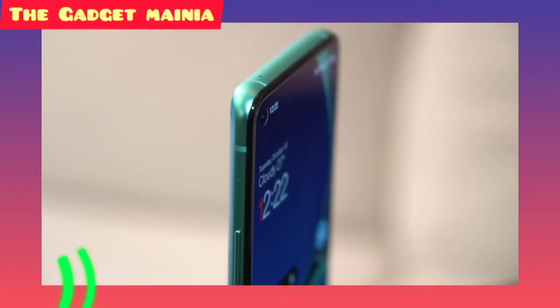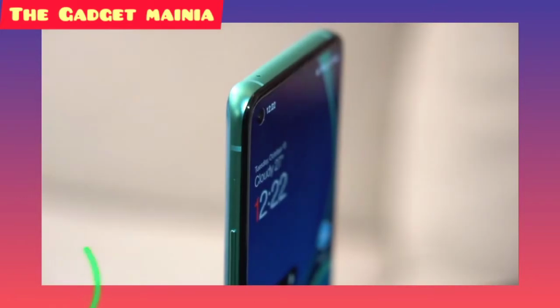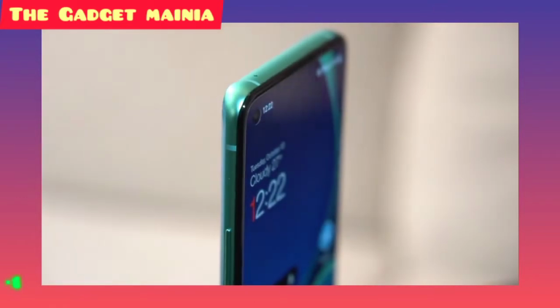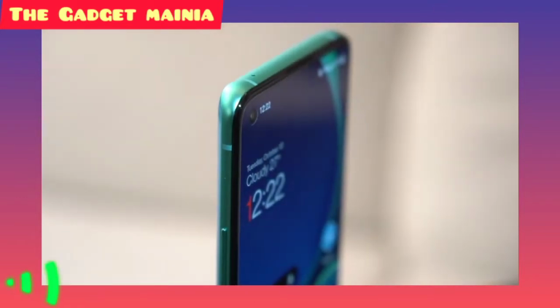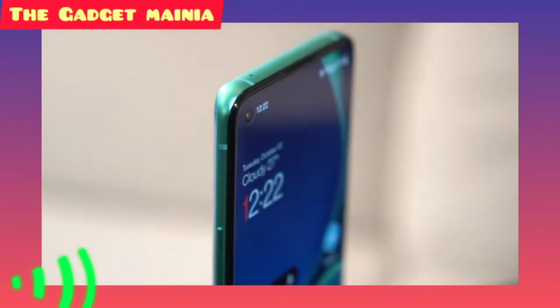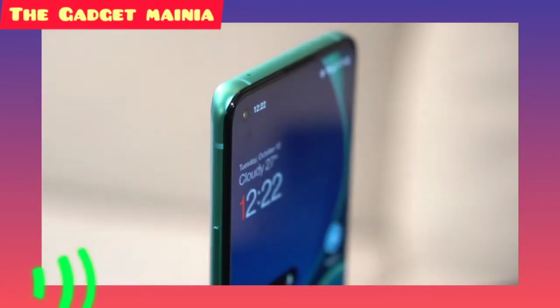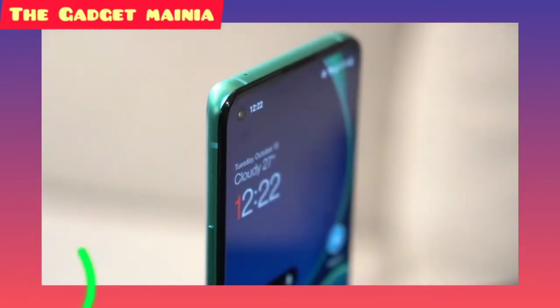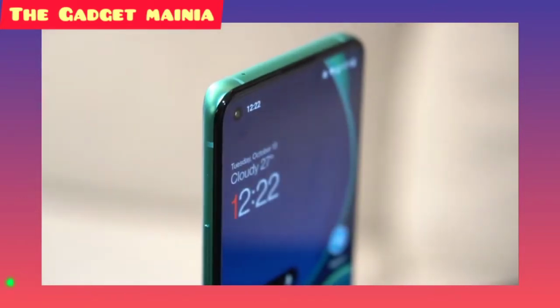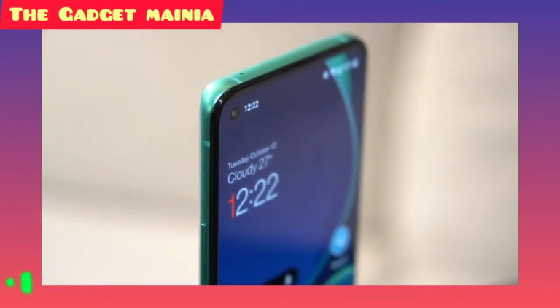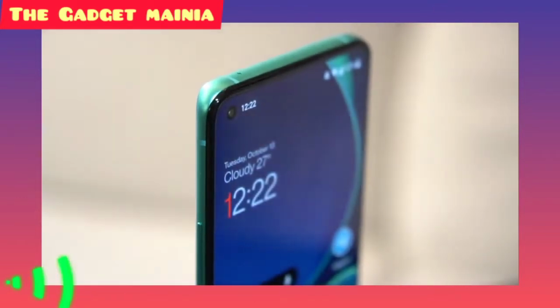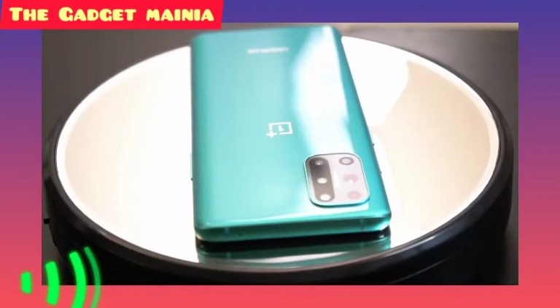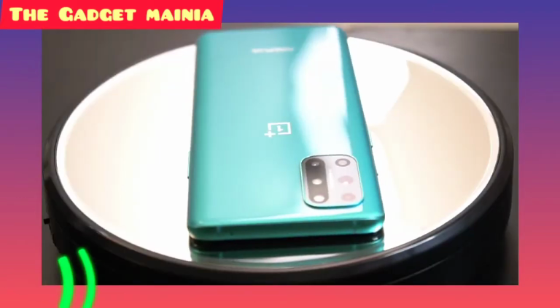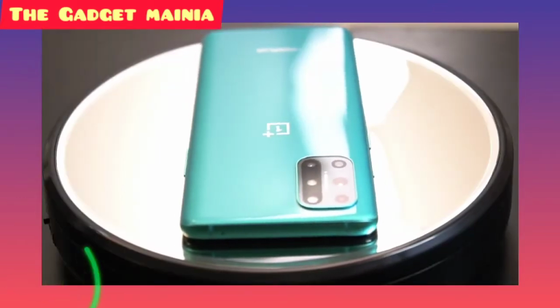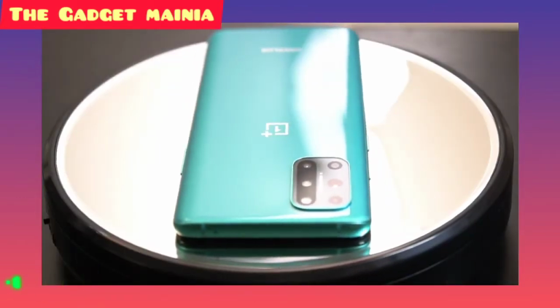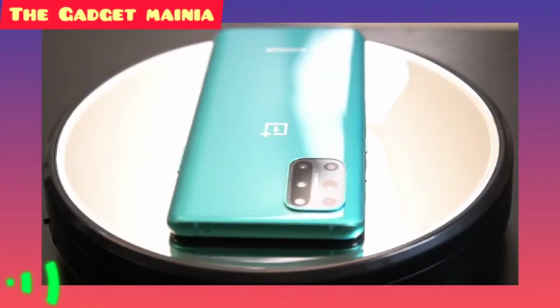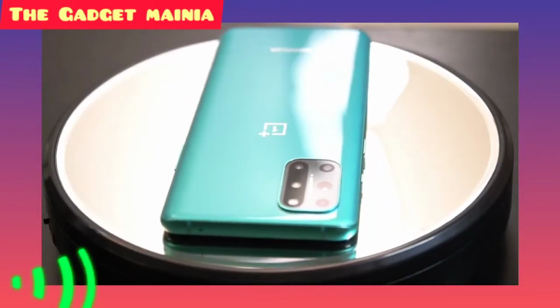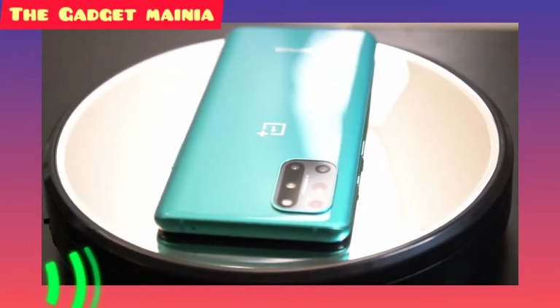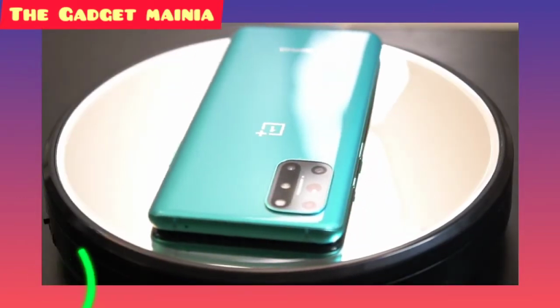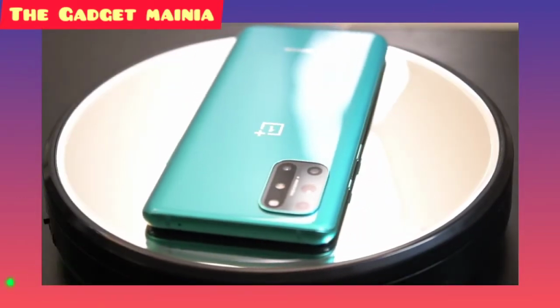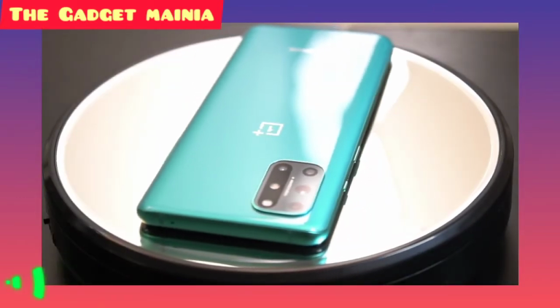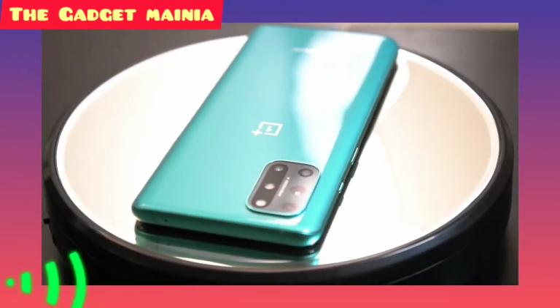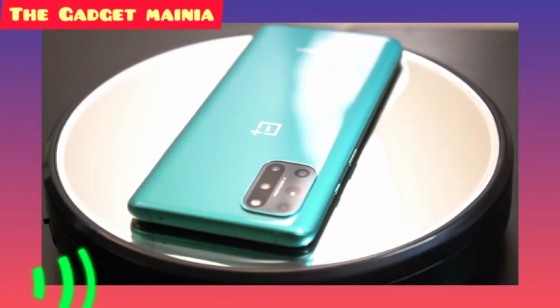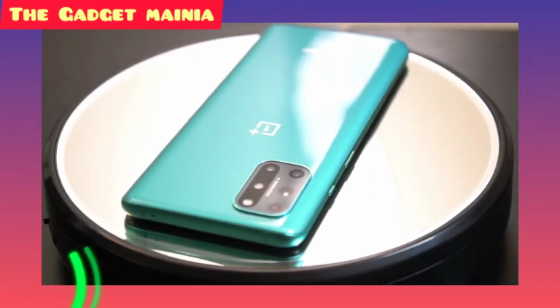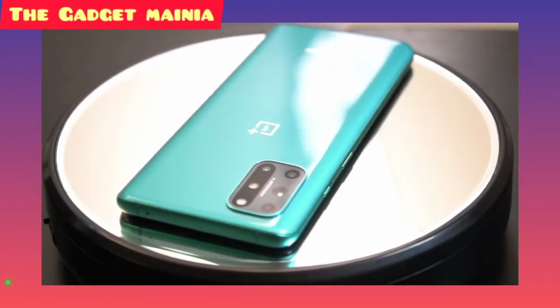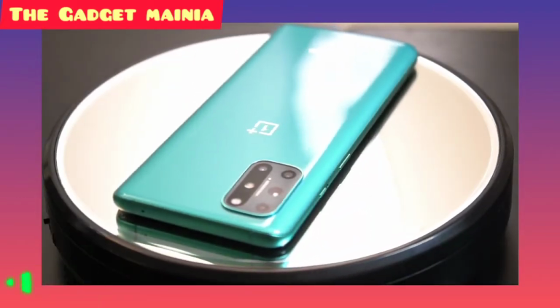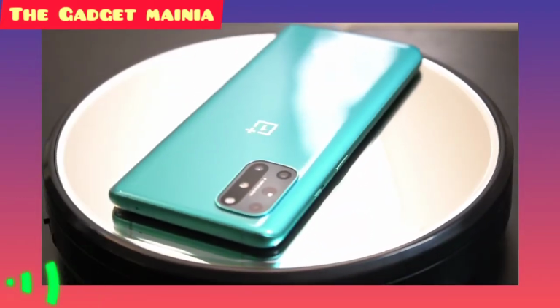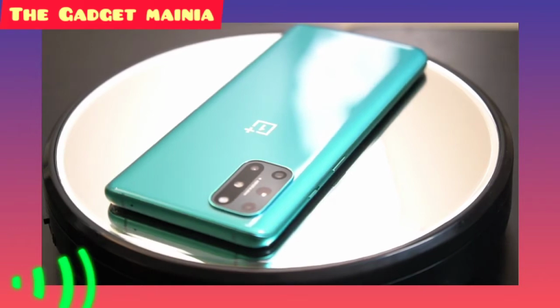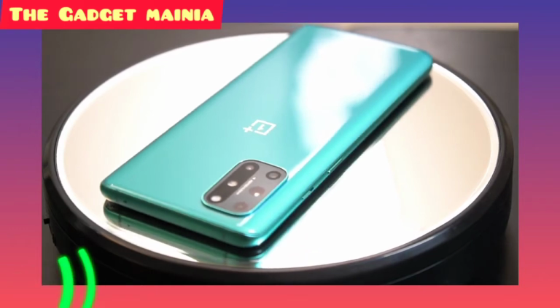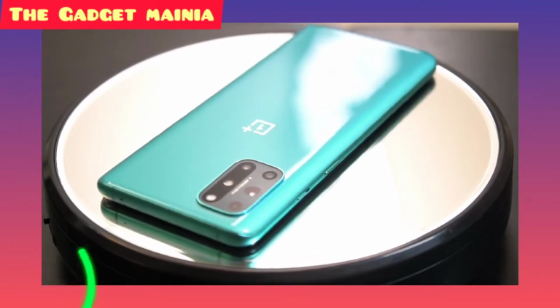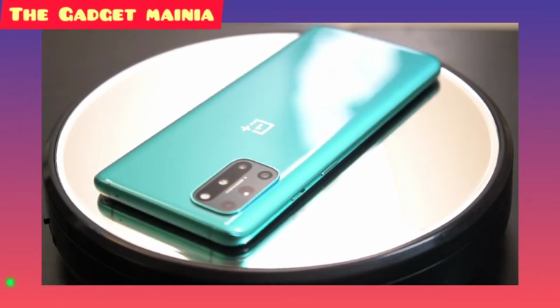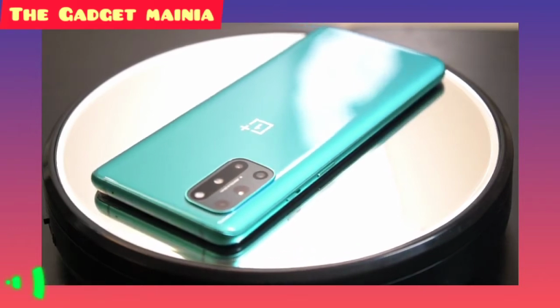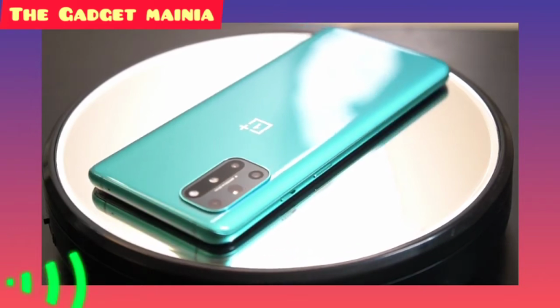As you've probably guessed, the OnePlus 8T is largely based on the OnePlus 8, so it's almost just as light and compact.